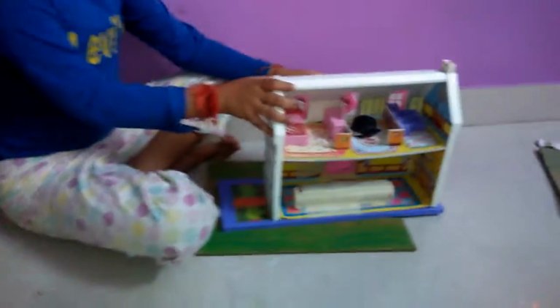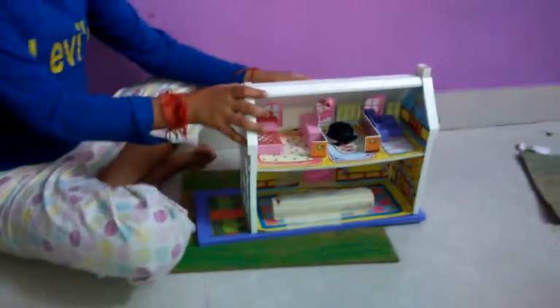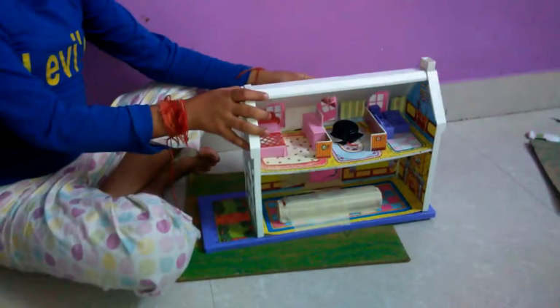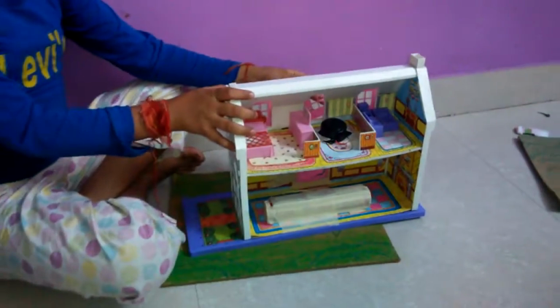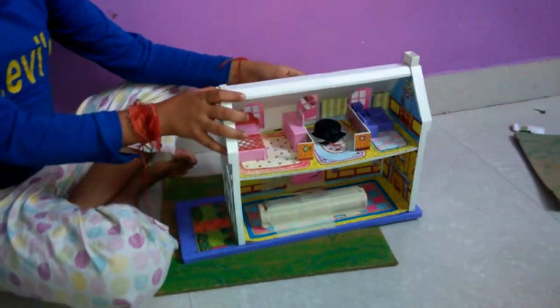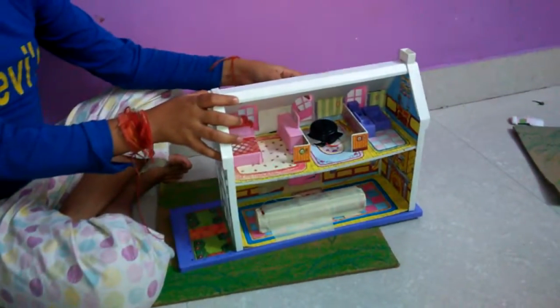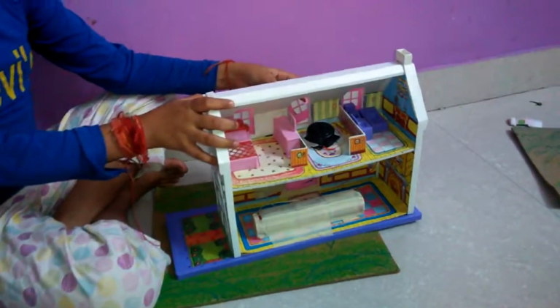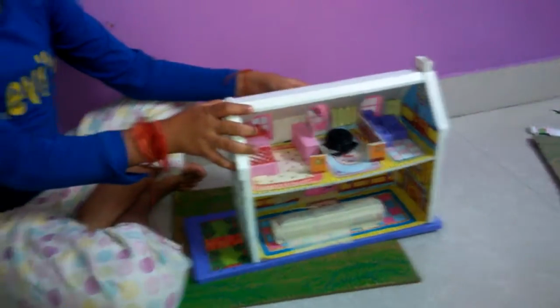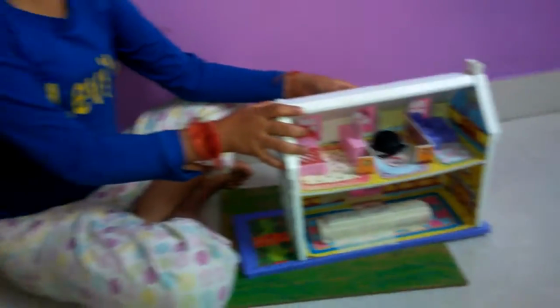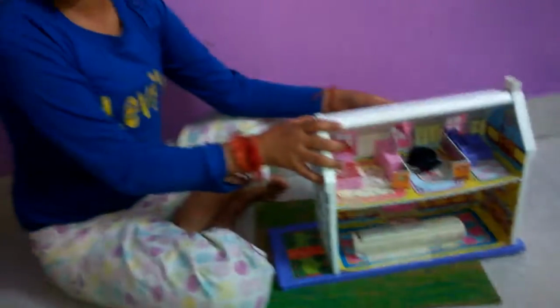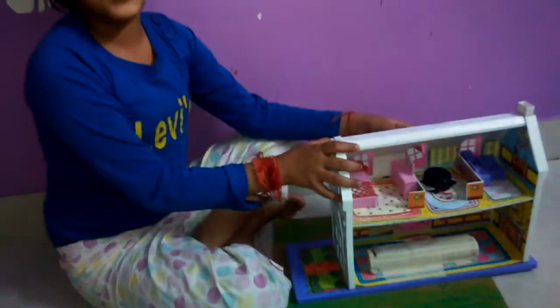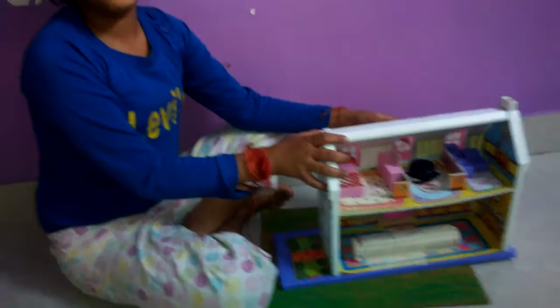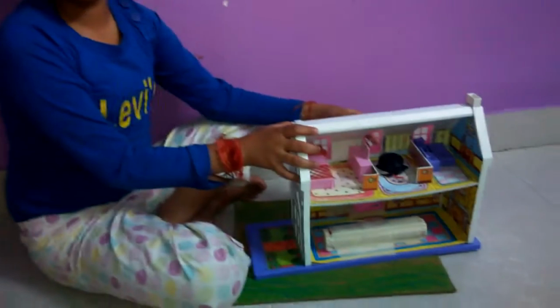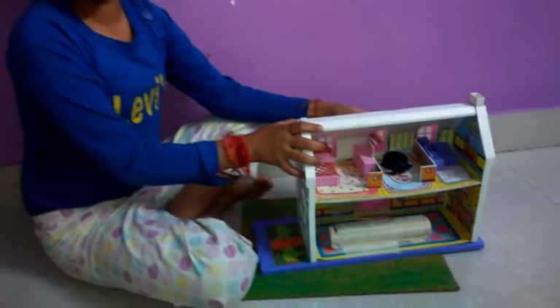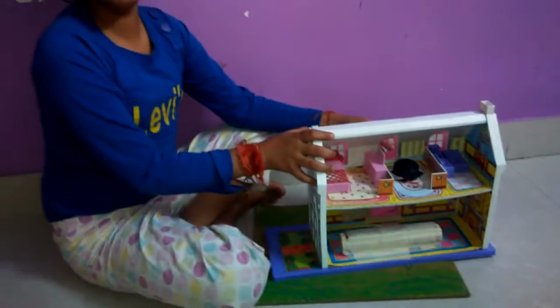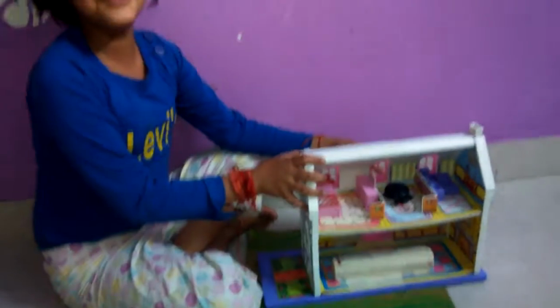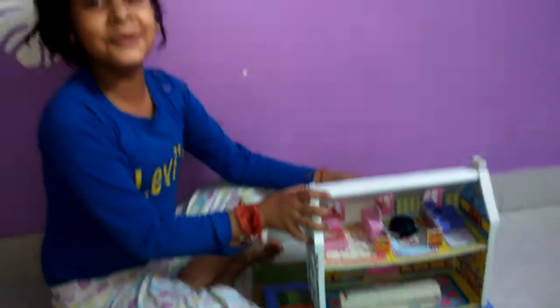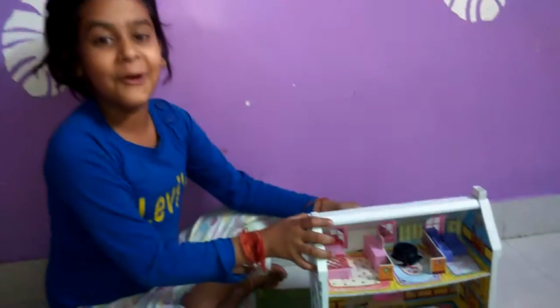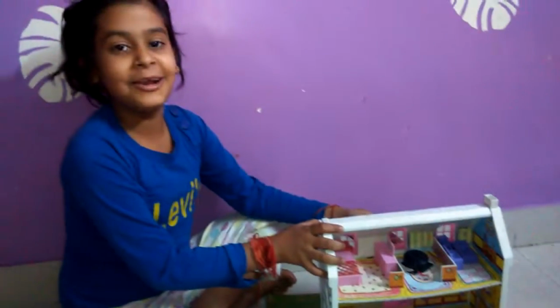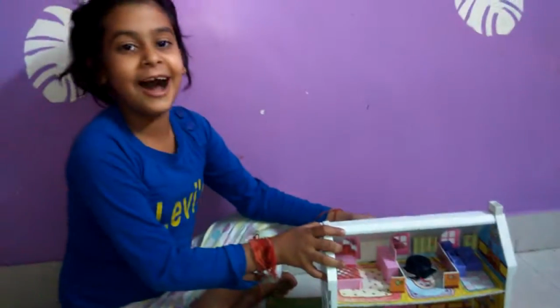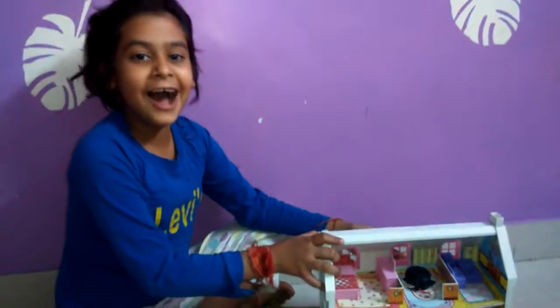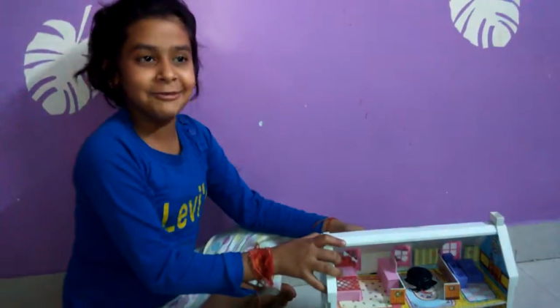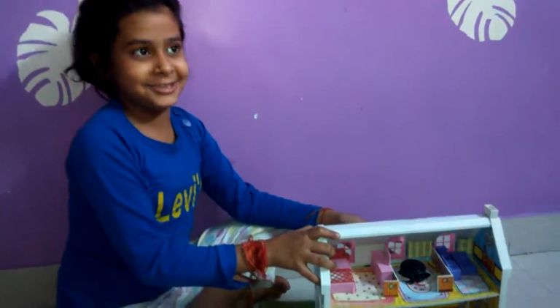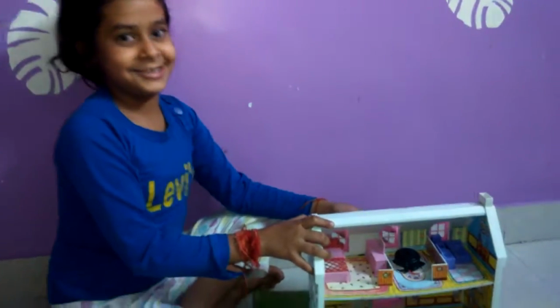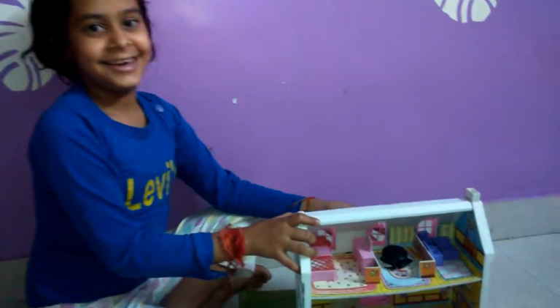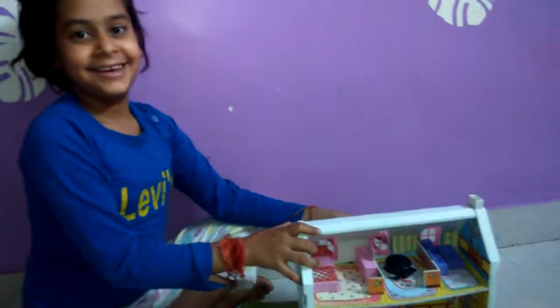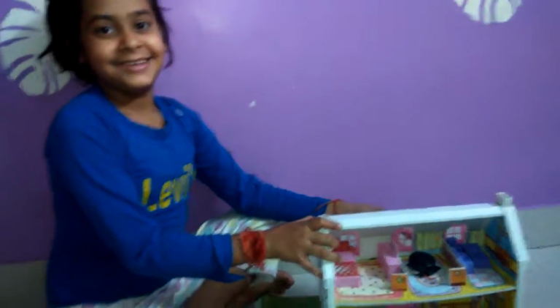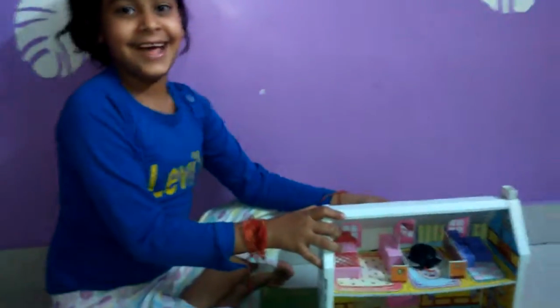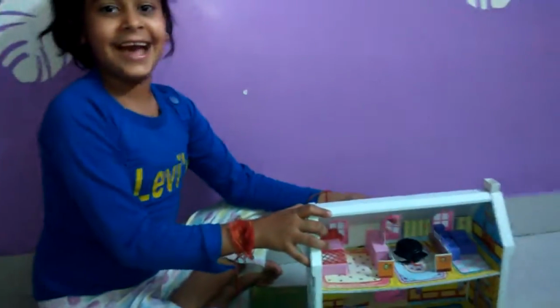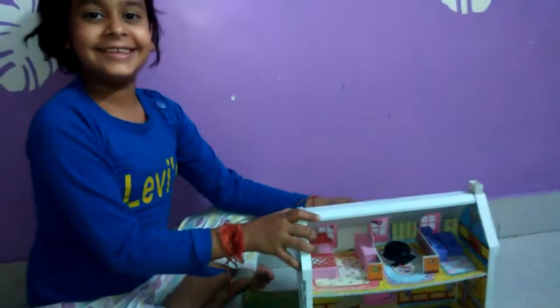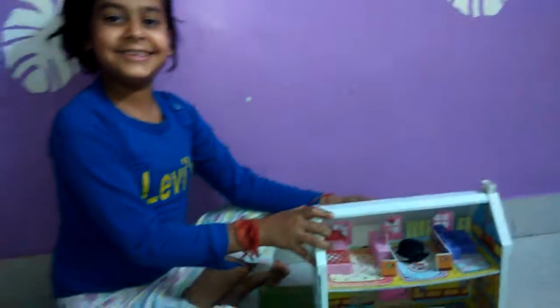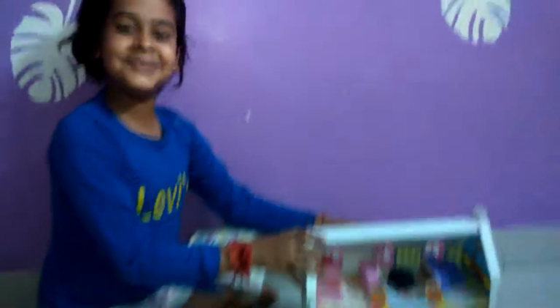I have used my old doll house. Thank you.